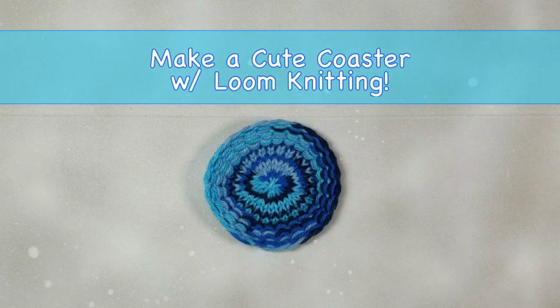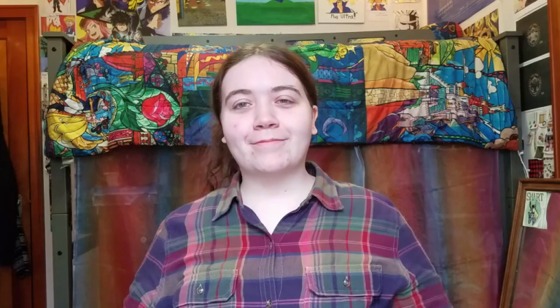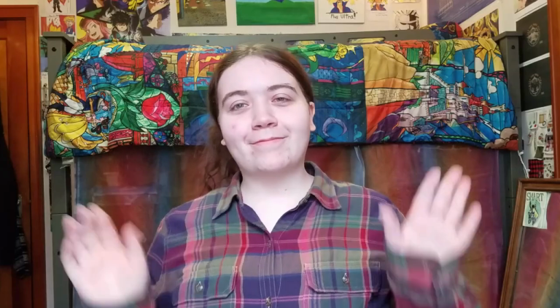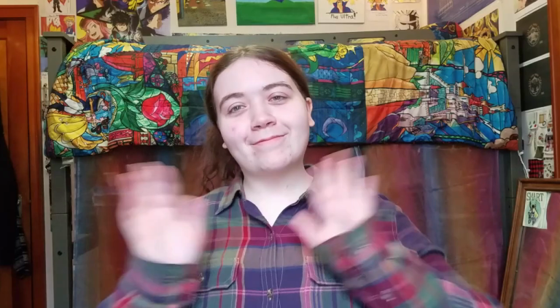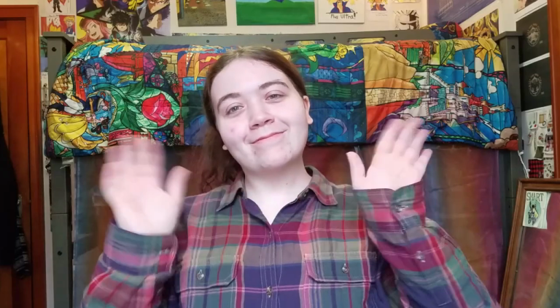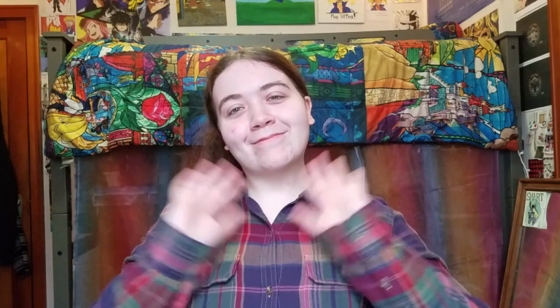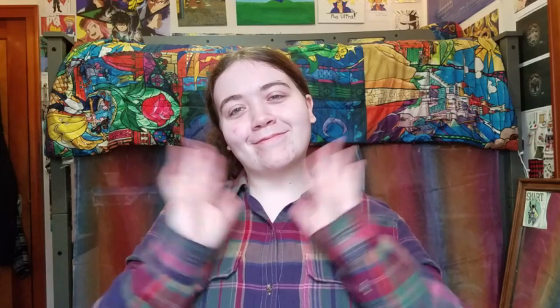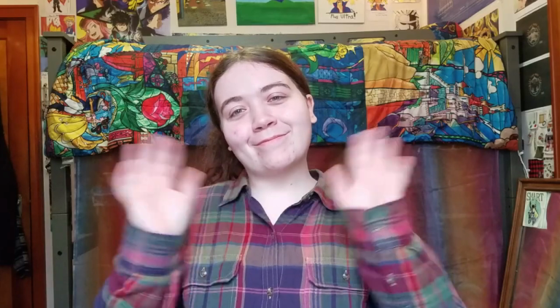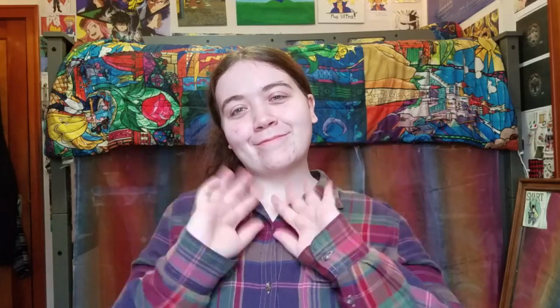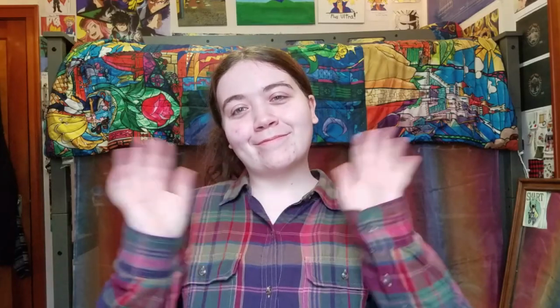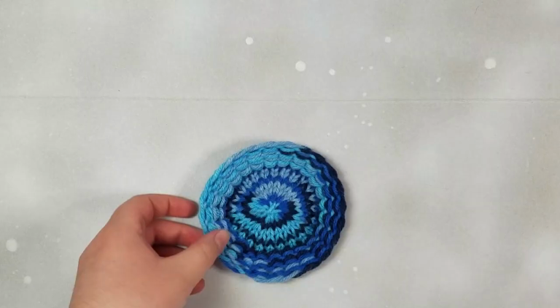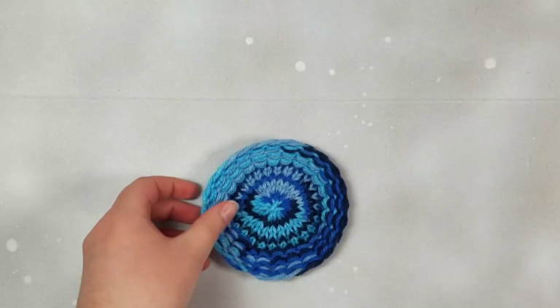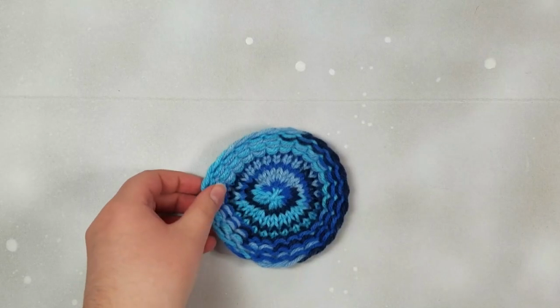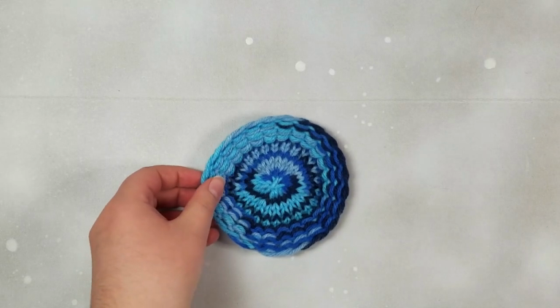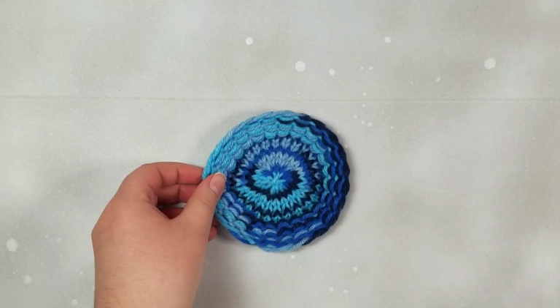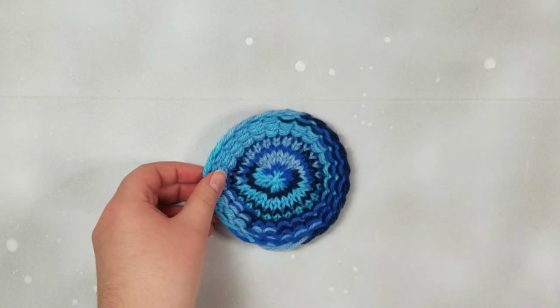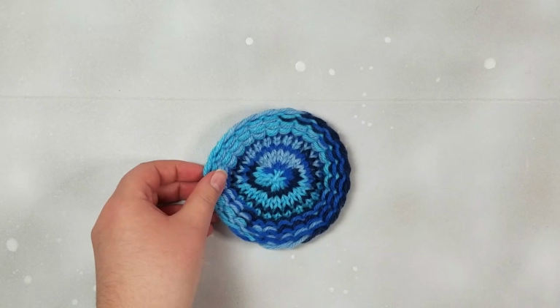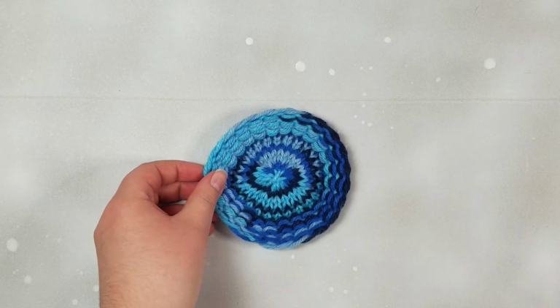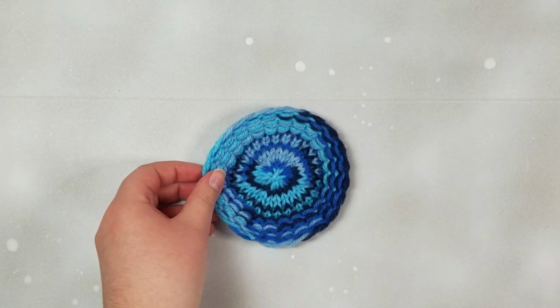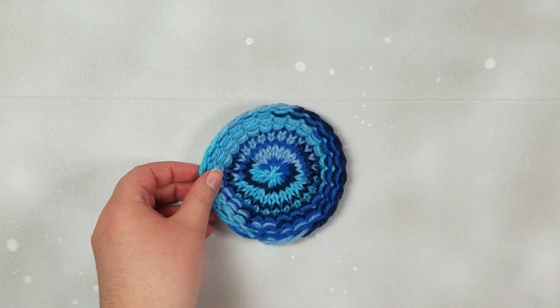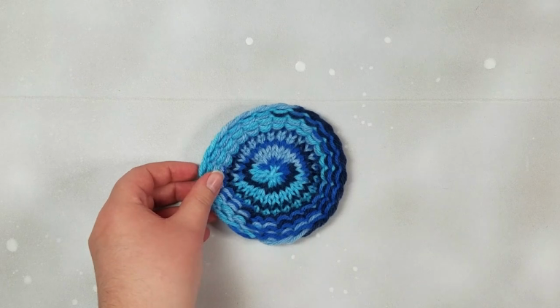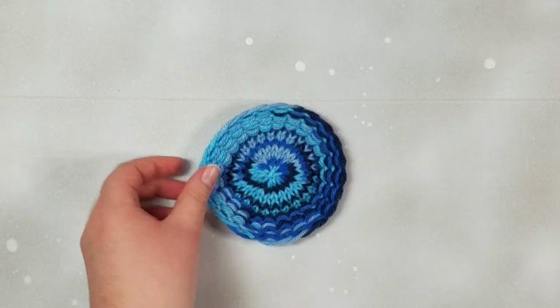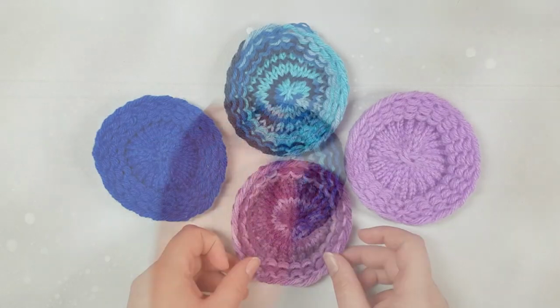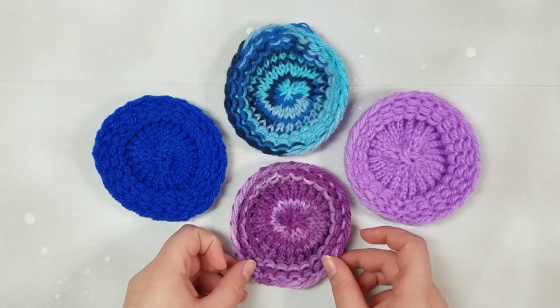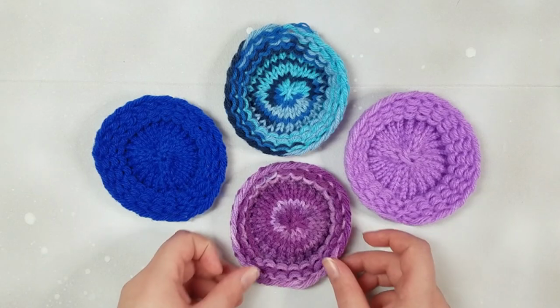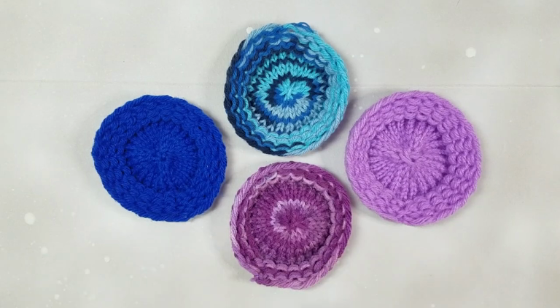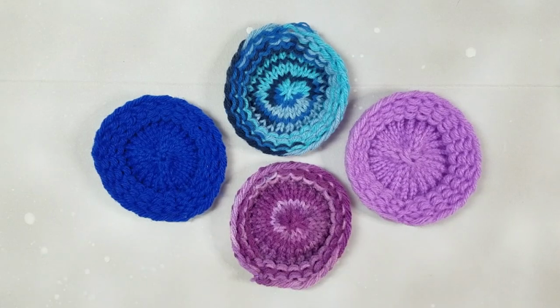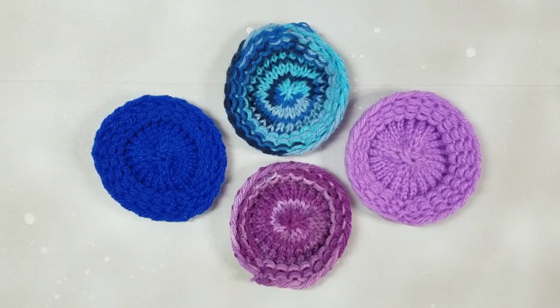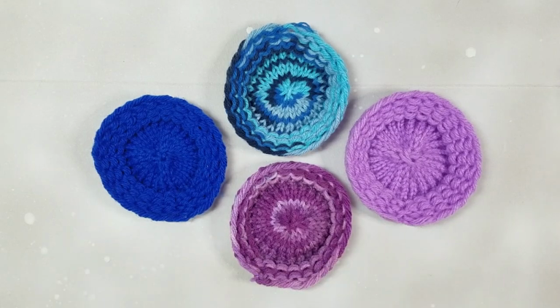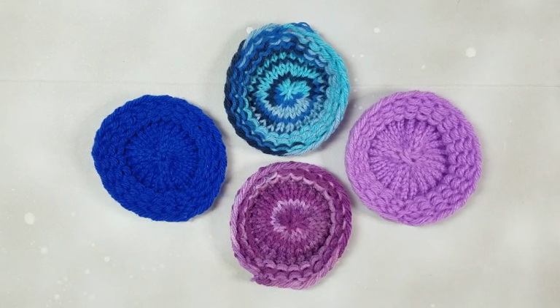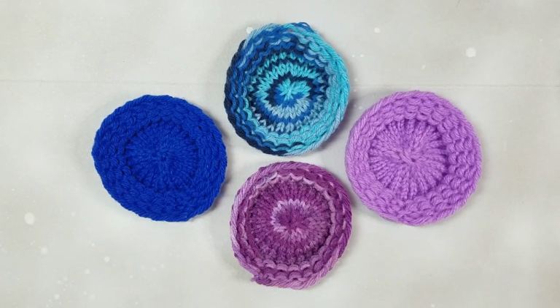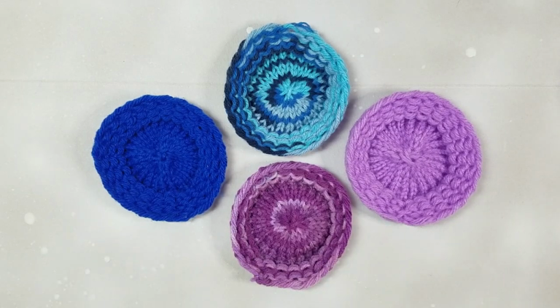Hi, I'm Holly. In this class I will show you how to make a cute little coaster with loom knitting.